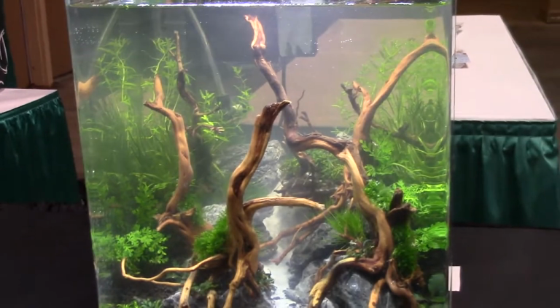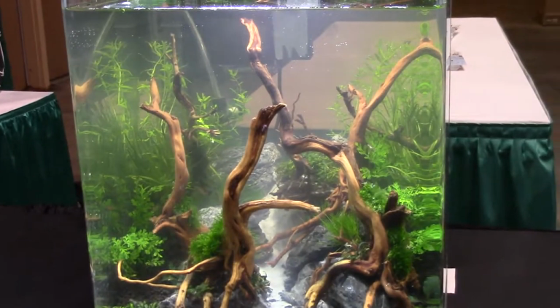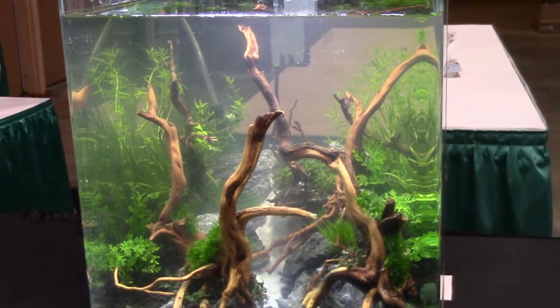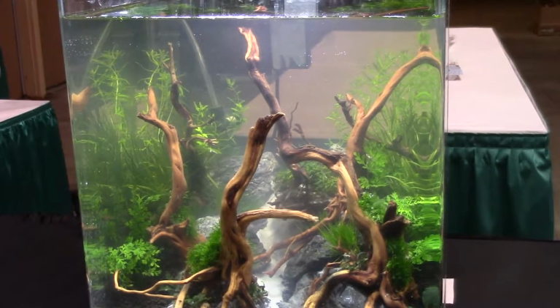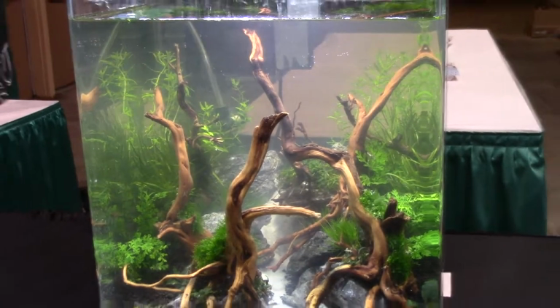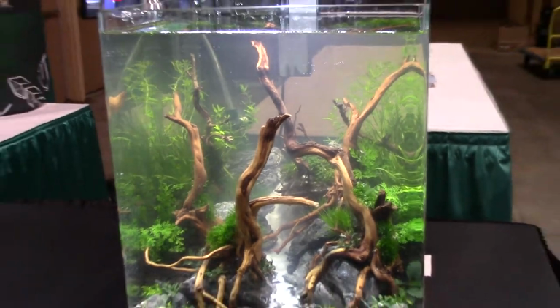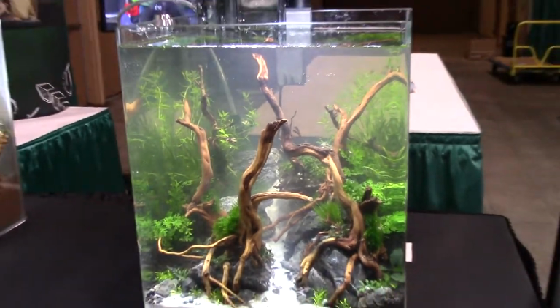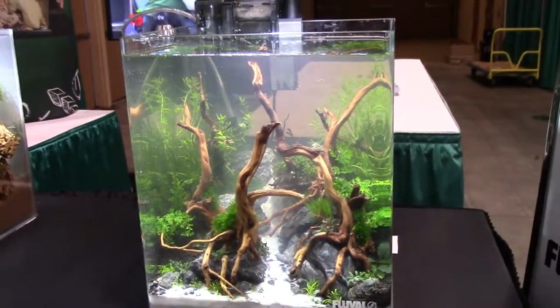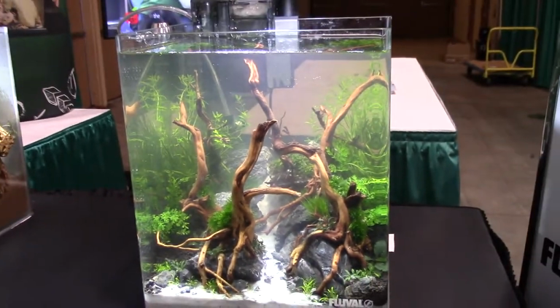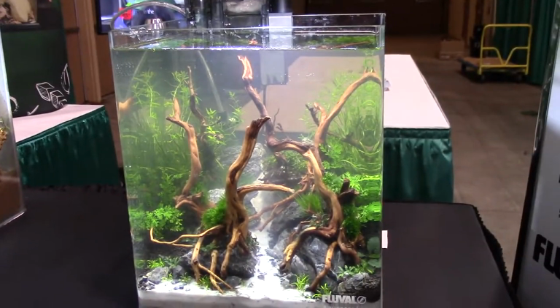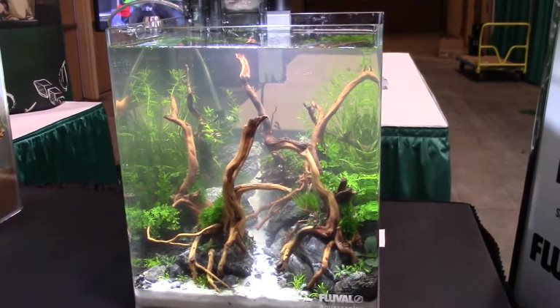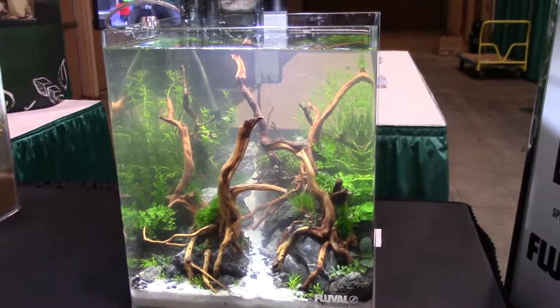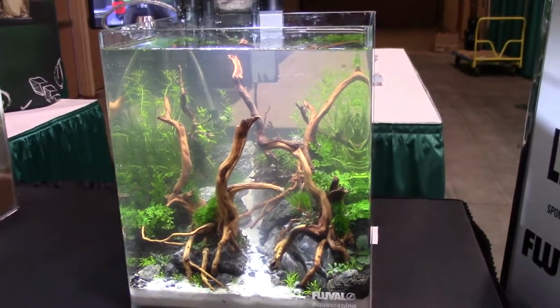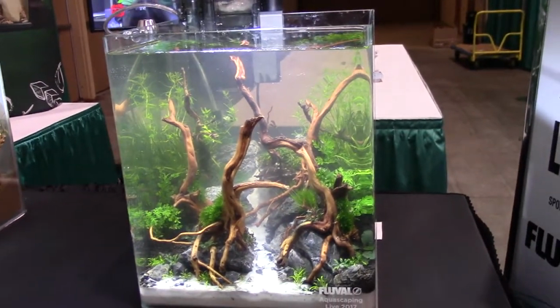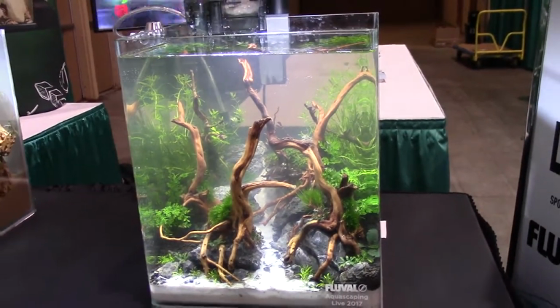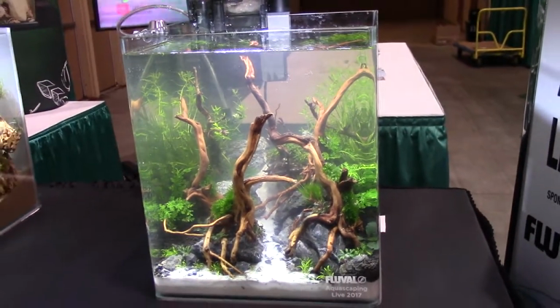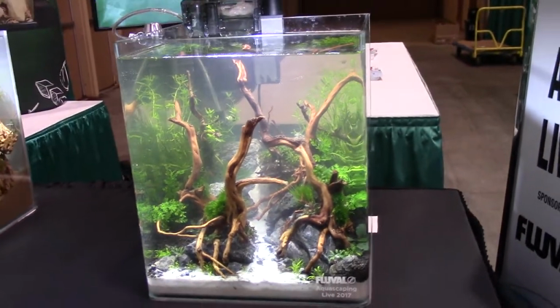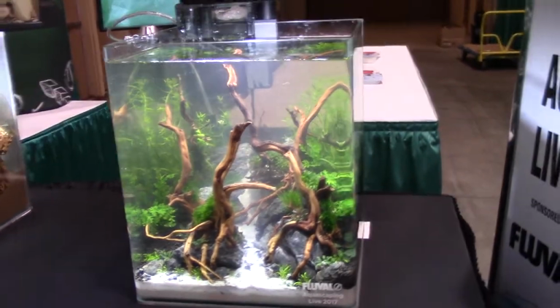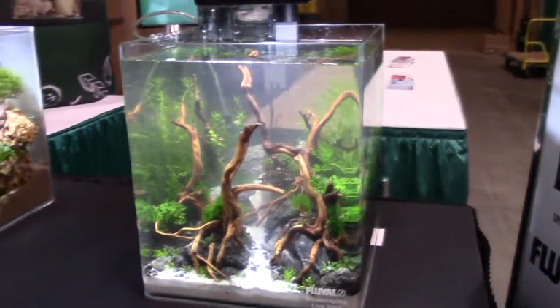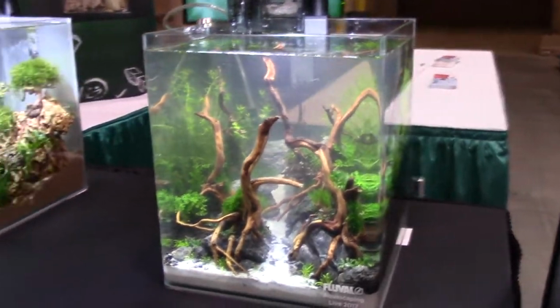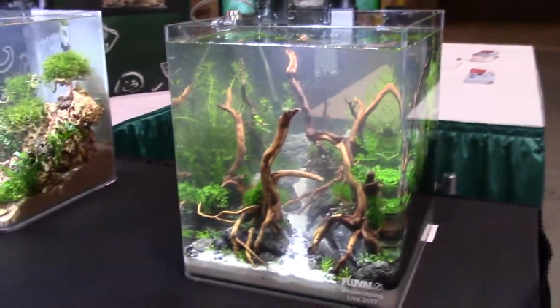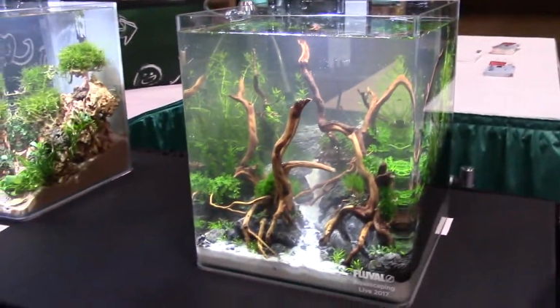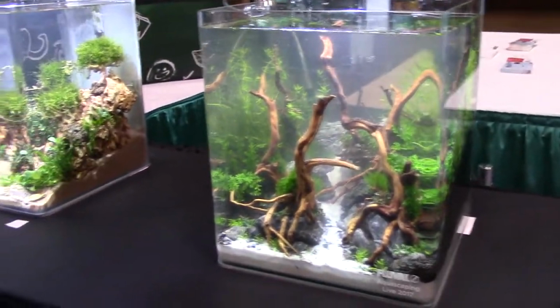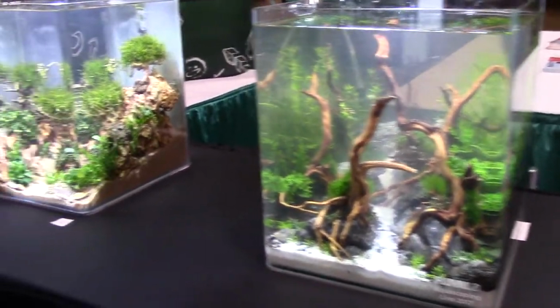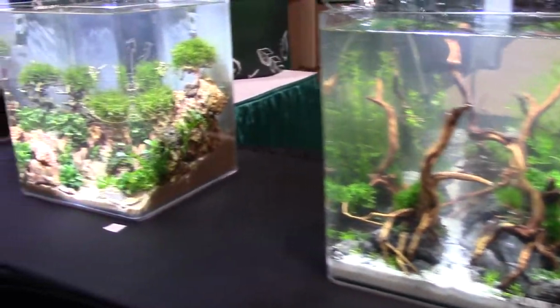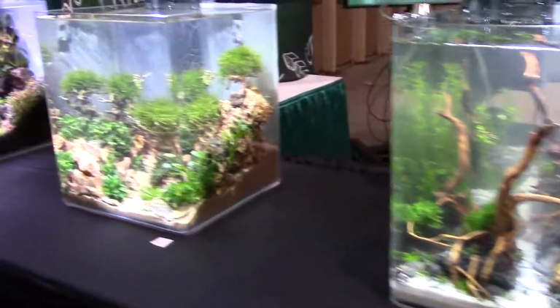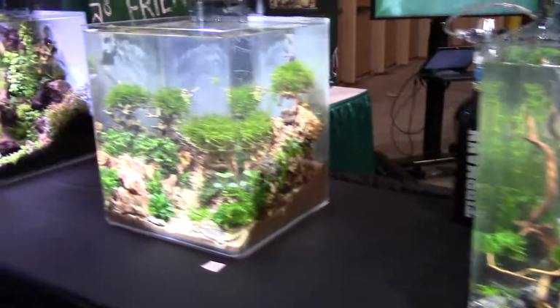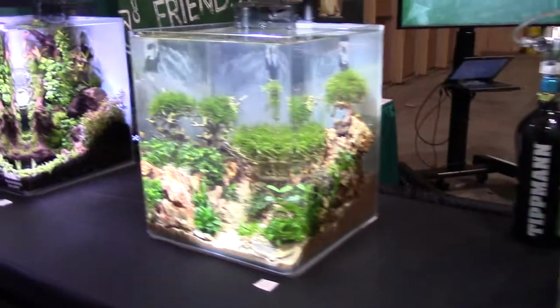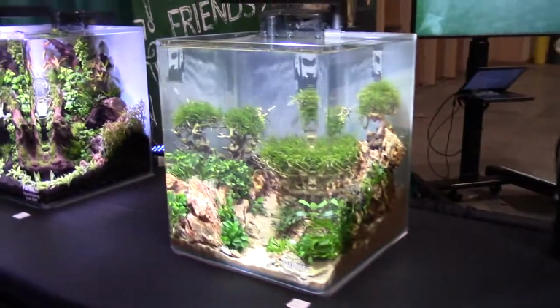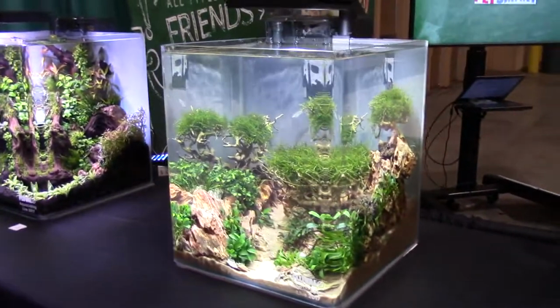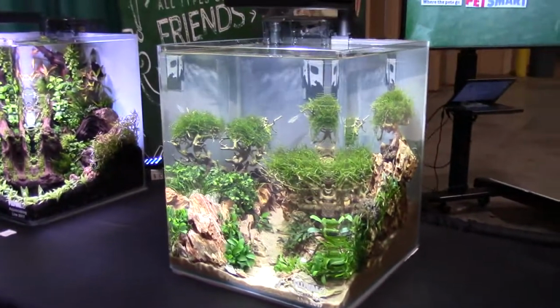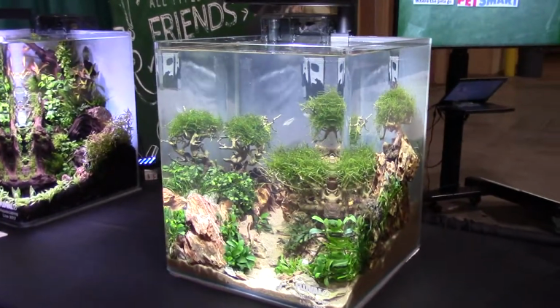A lot of them don't have fish in them, but that's okay because you can get the perspective just by the way they've aquascaped it.